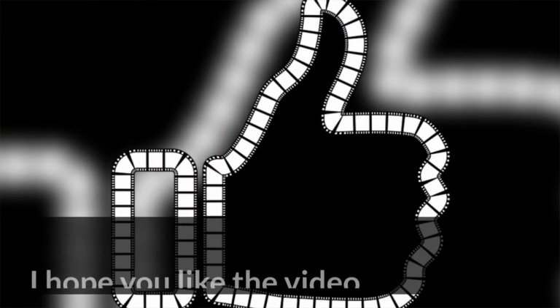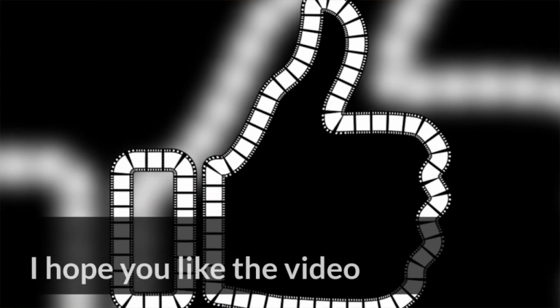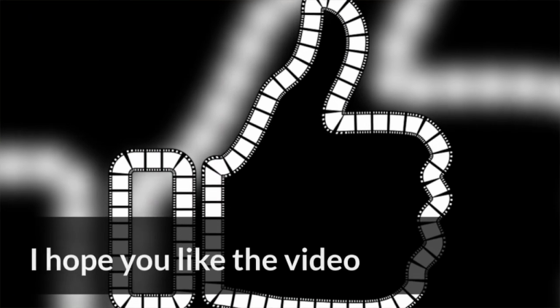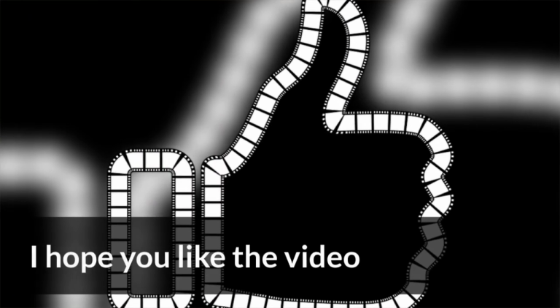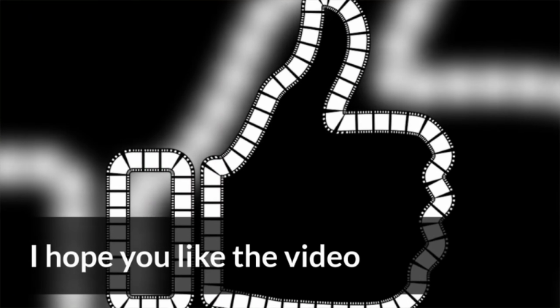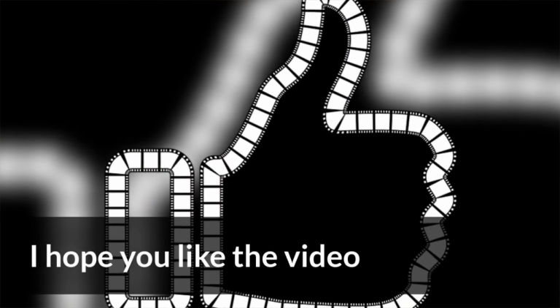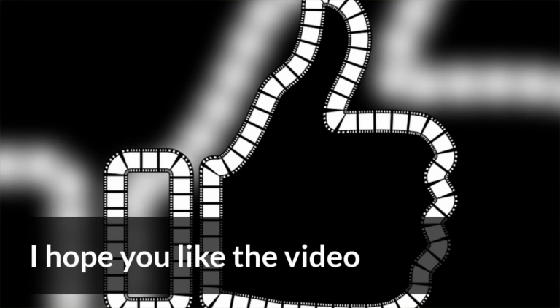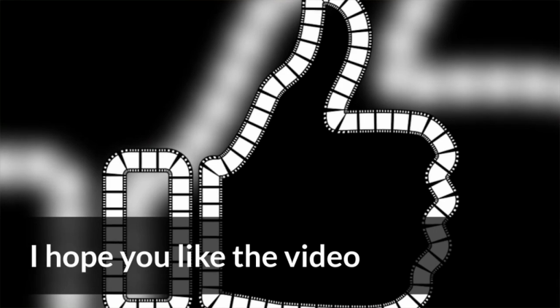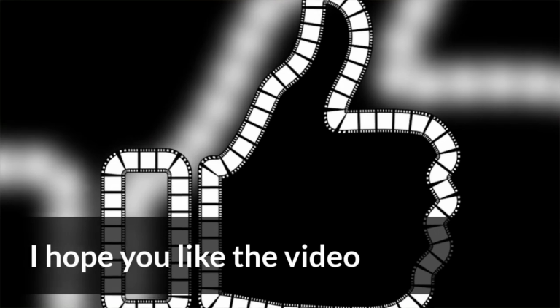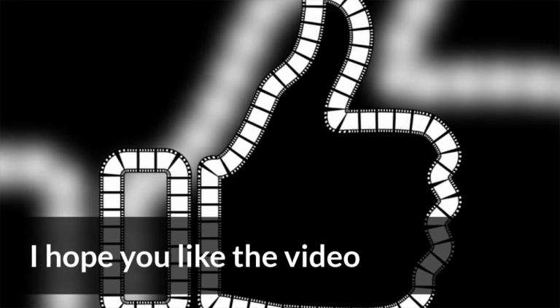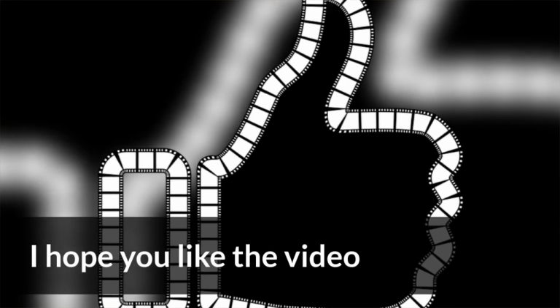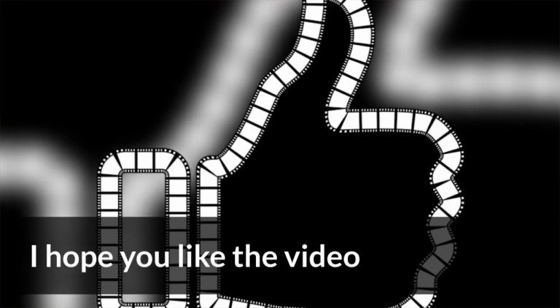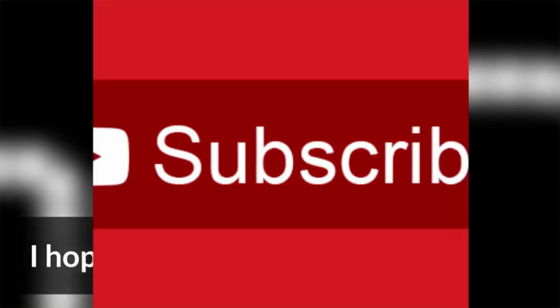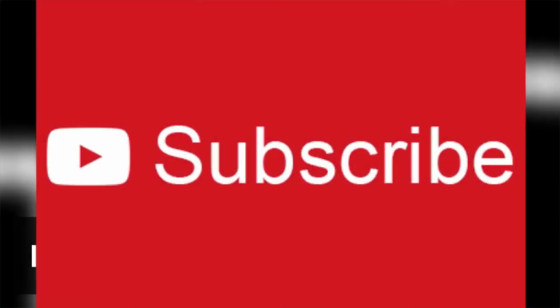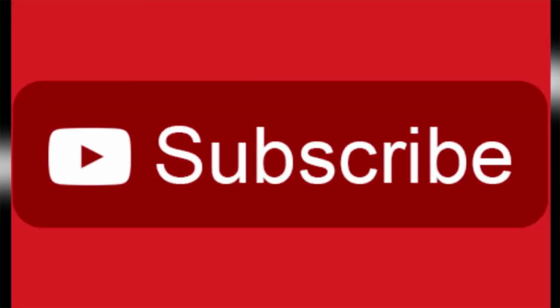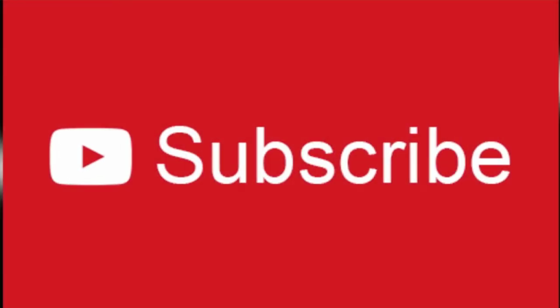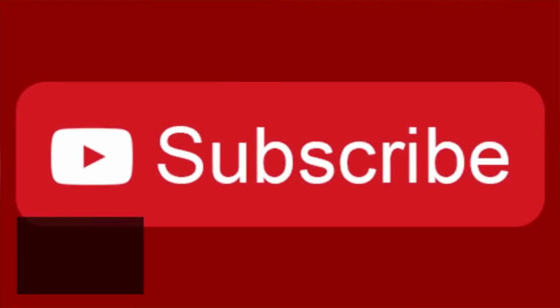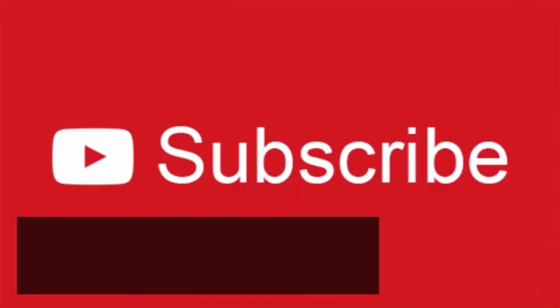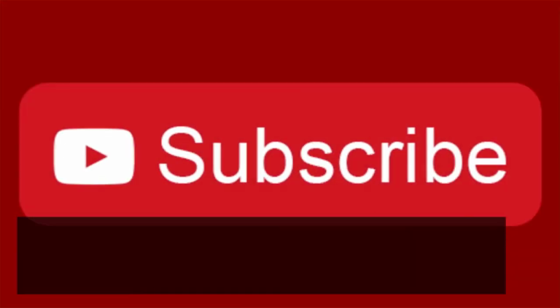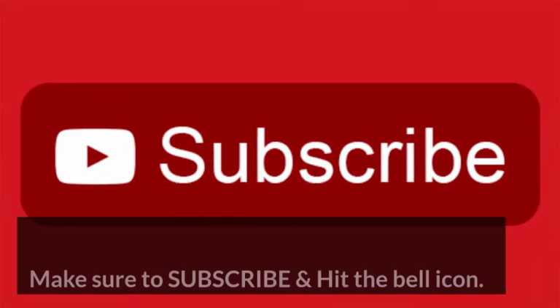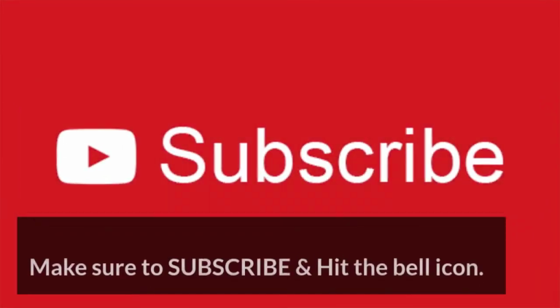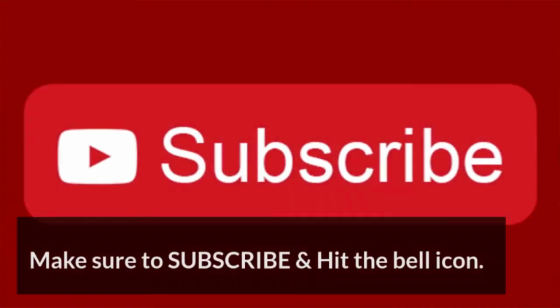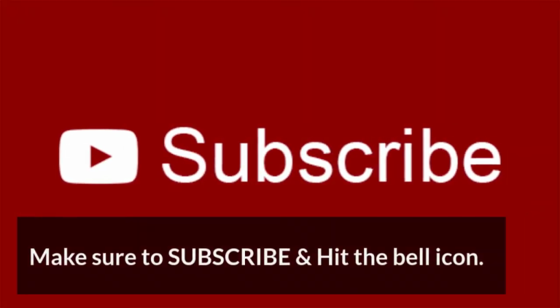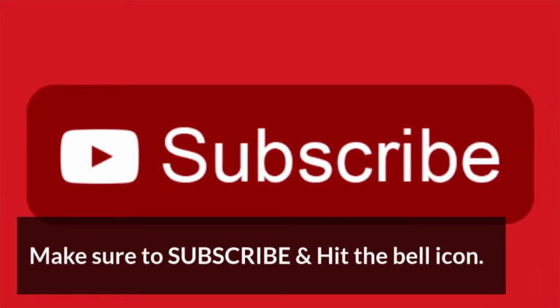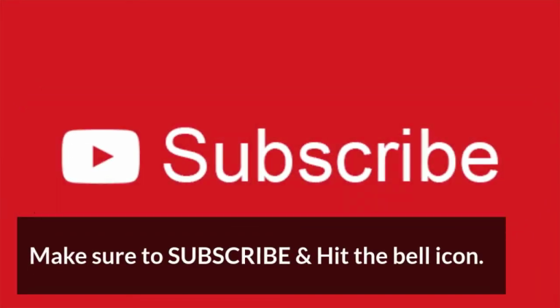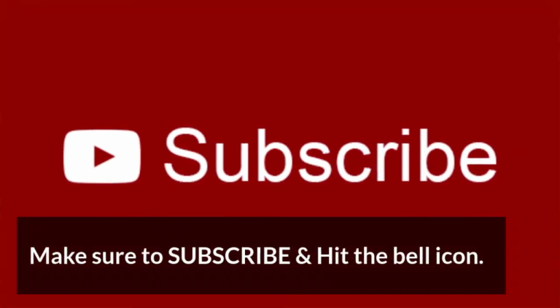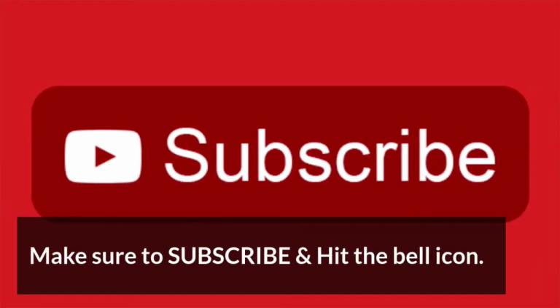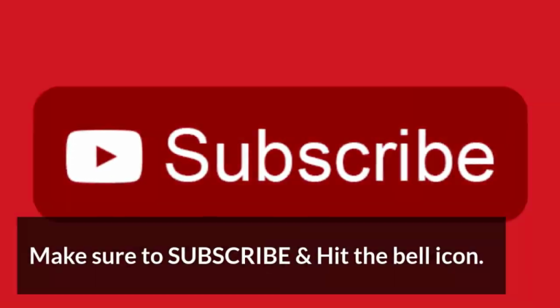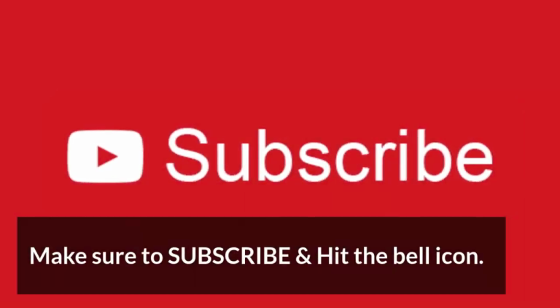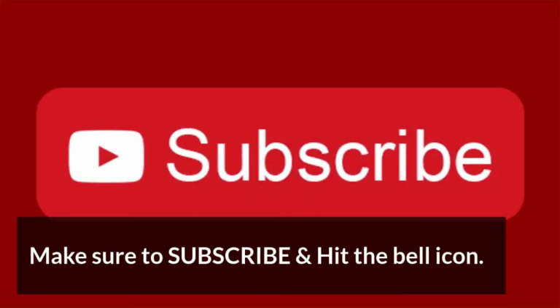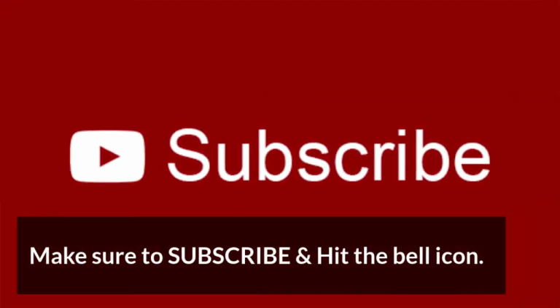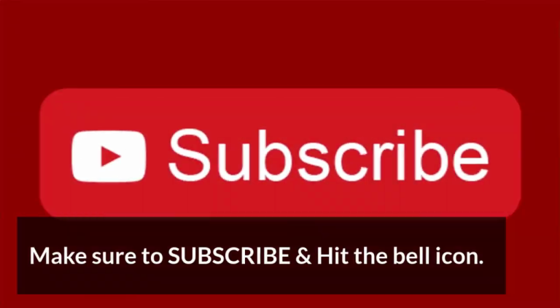I hope you liked the video. Make sure to subscribe and hit the bell icon.